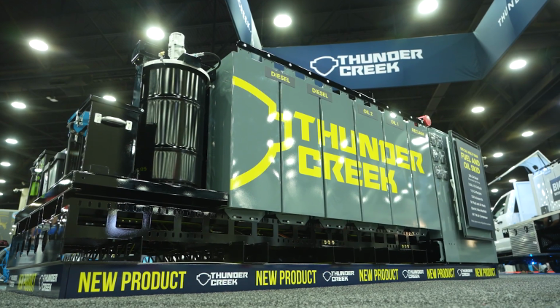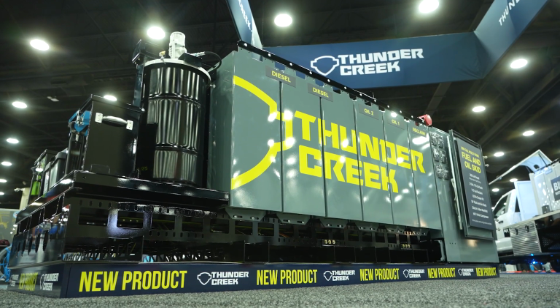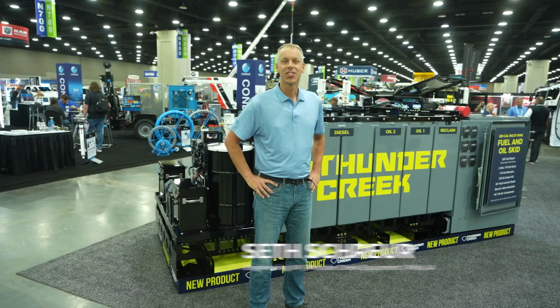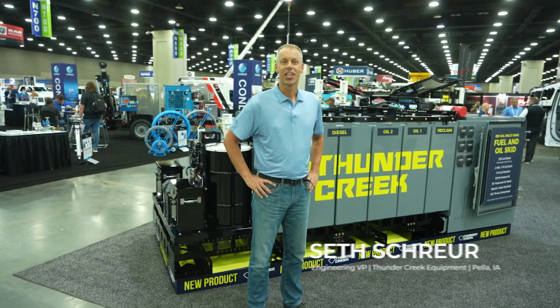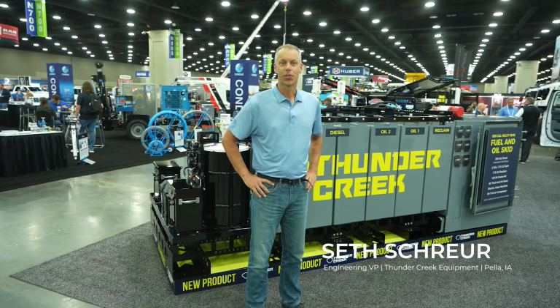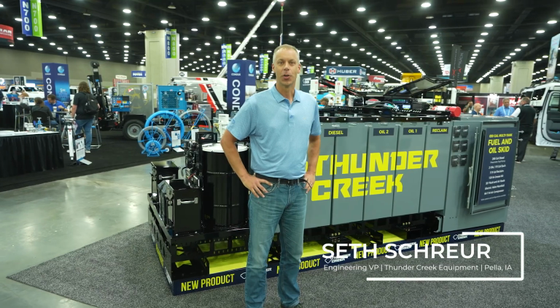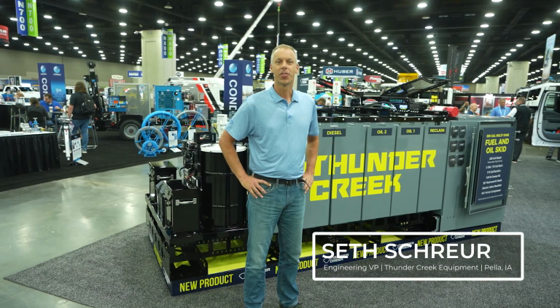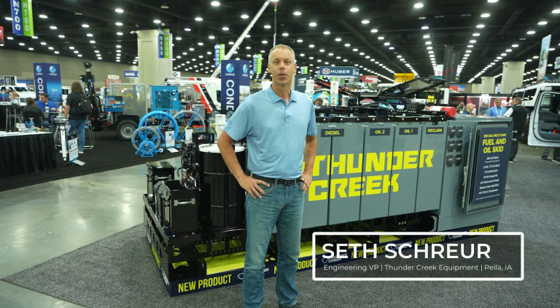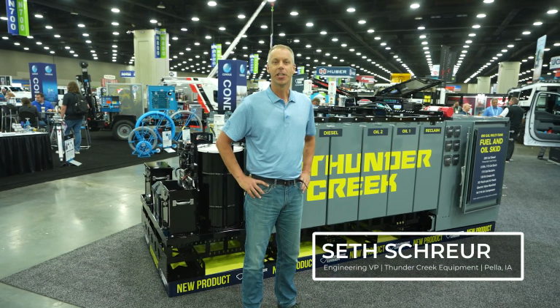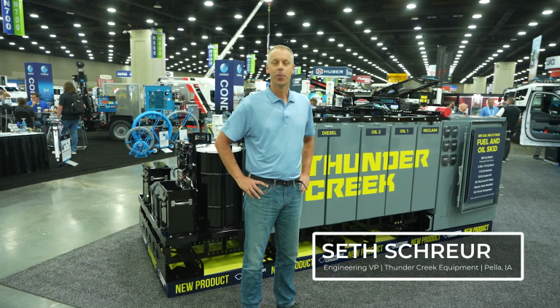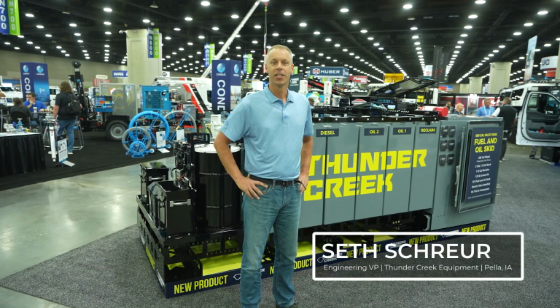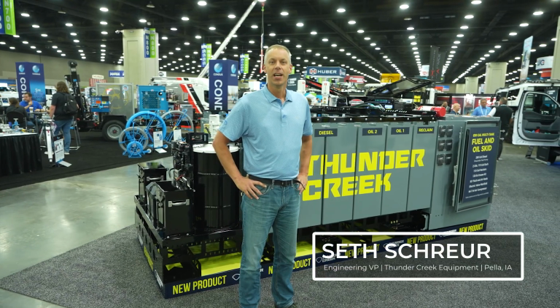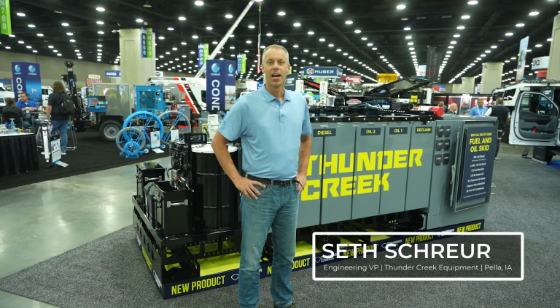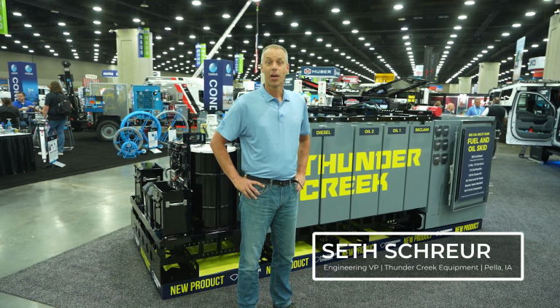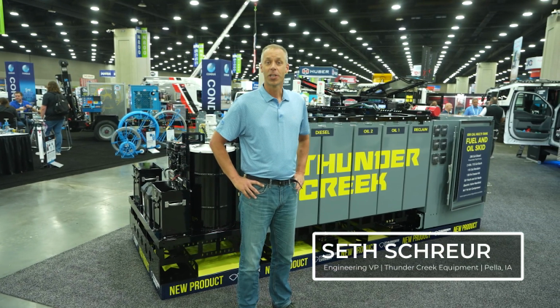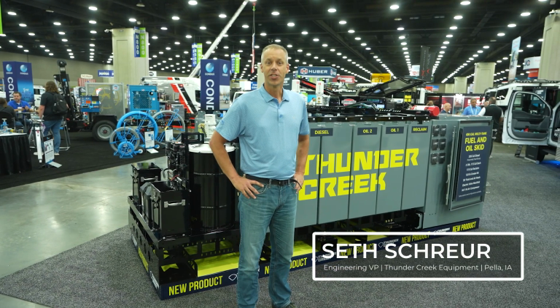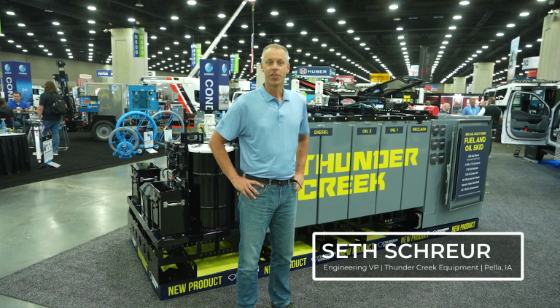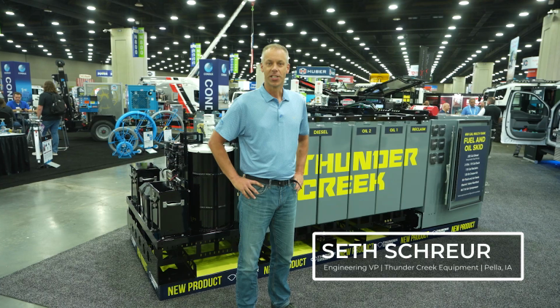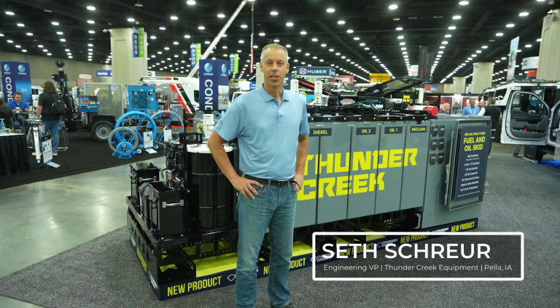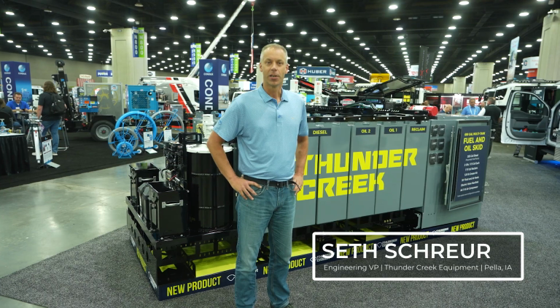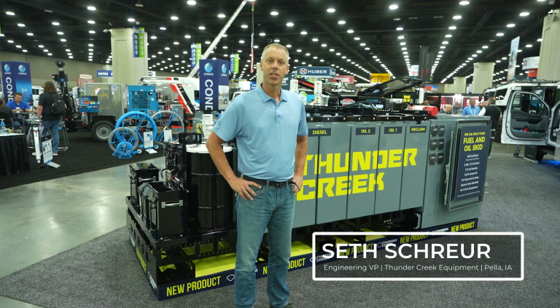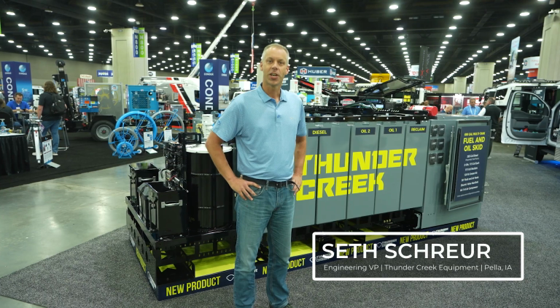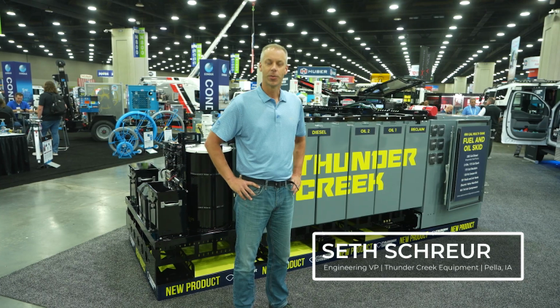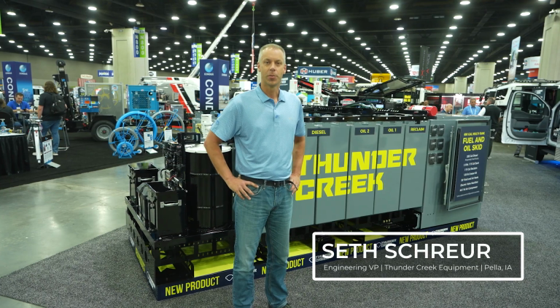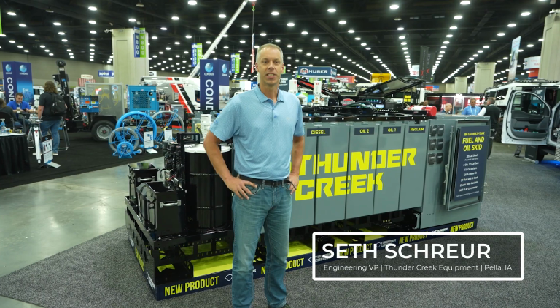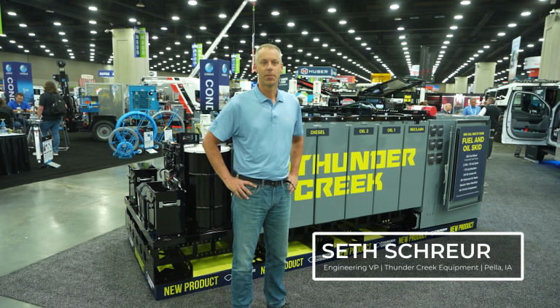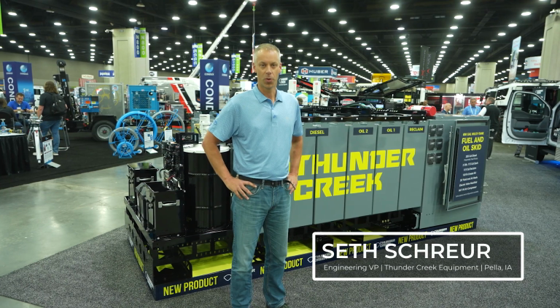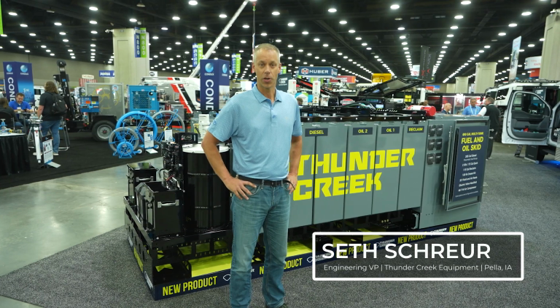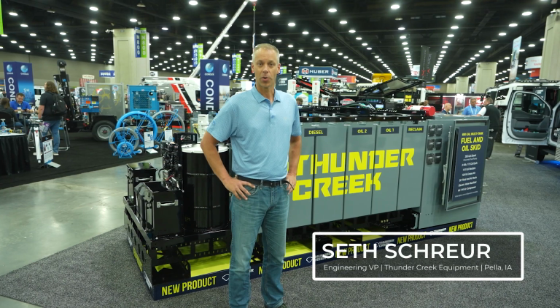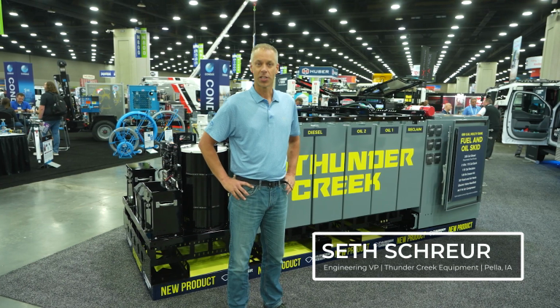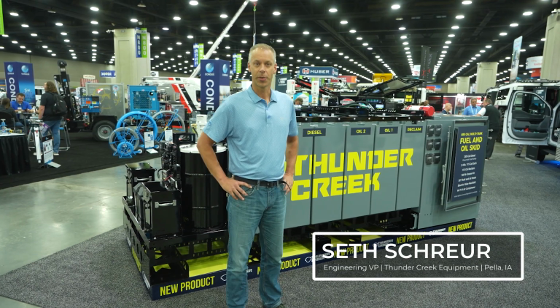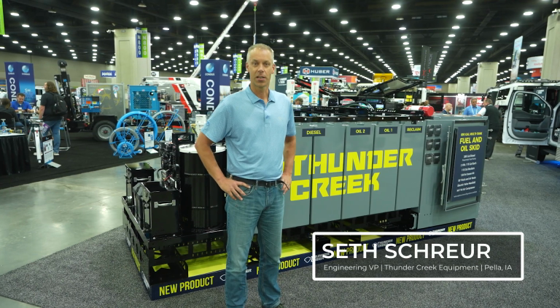Hi, this is Seth Skurr with Thunder Creek Equipment. I work on the engineering team here and I wanted to talk to you a little bit today about one of our new products that we have.